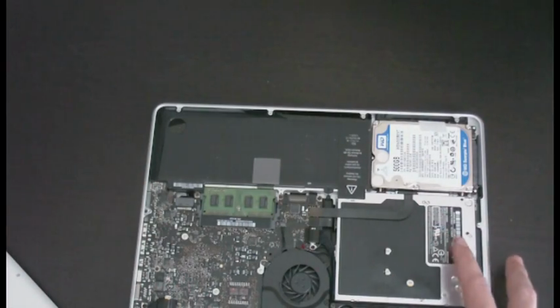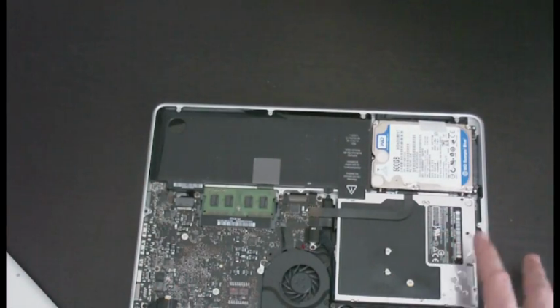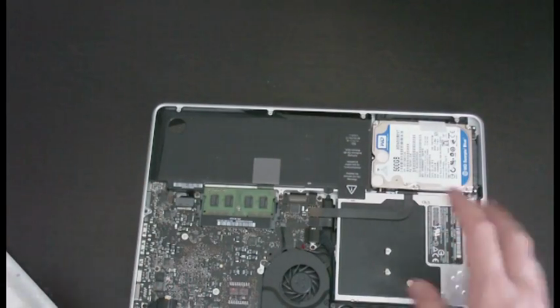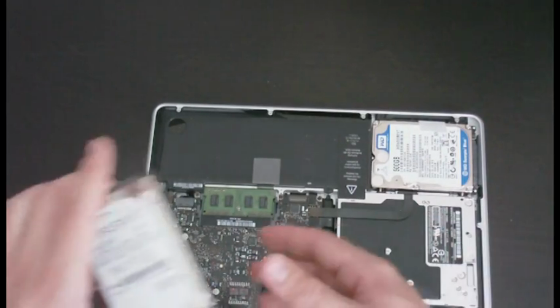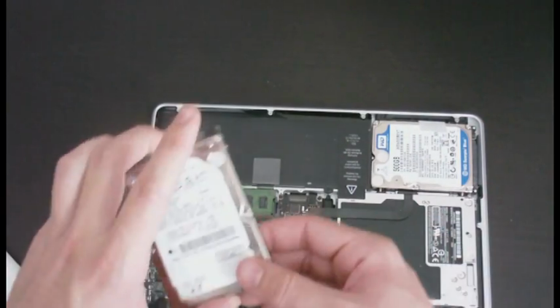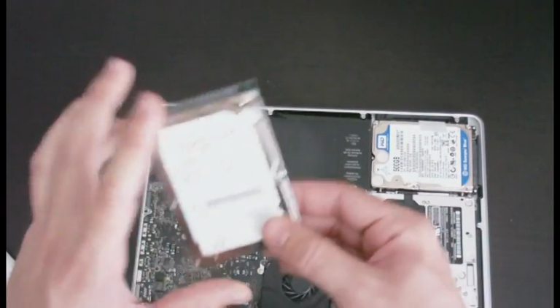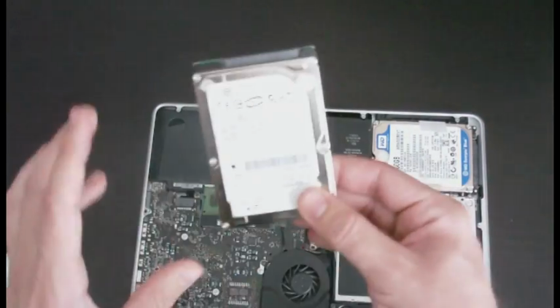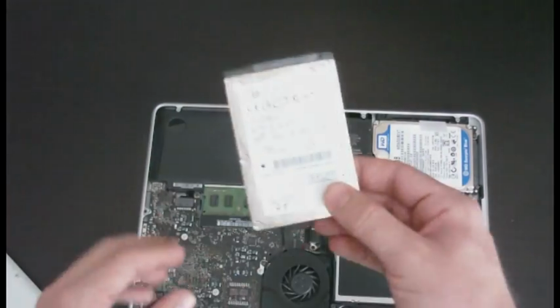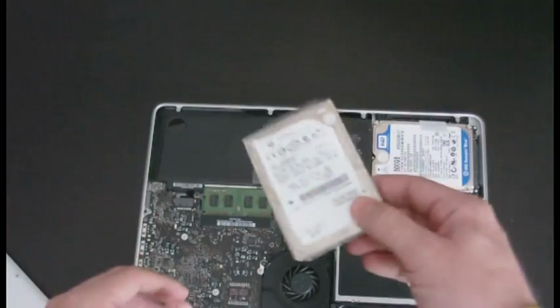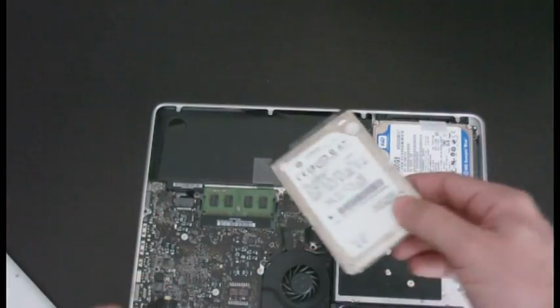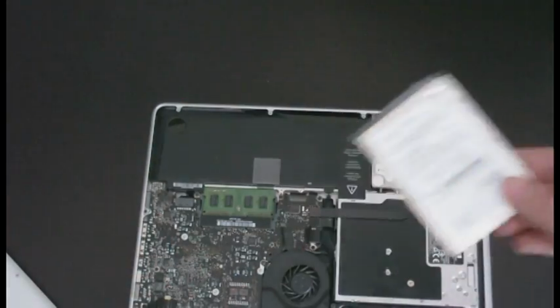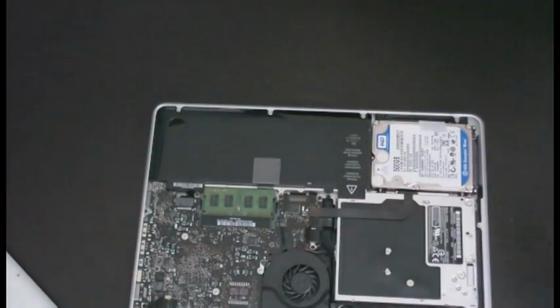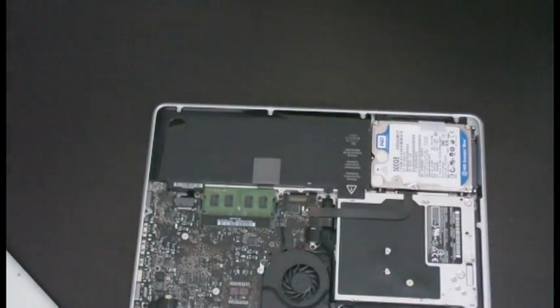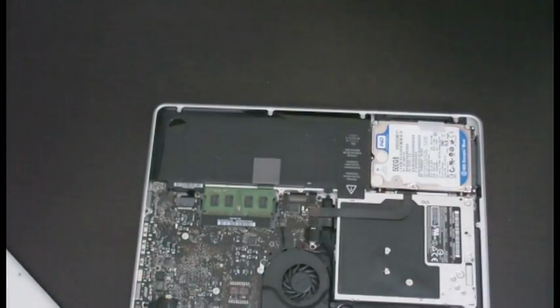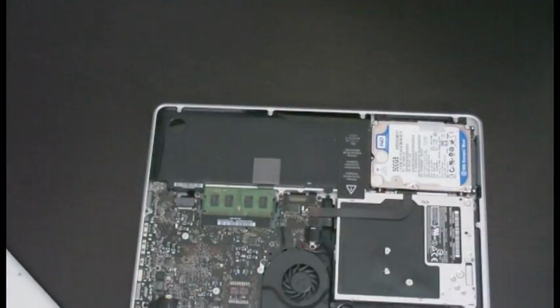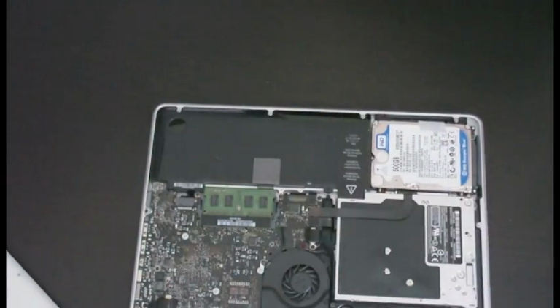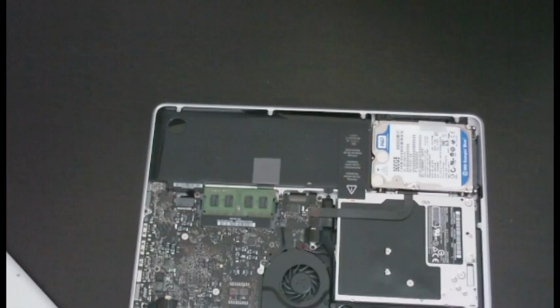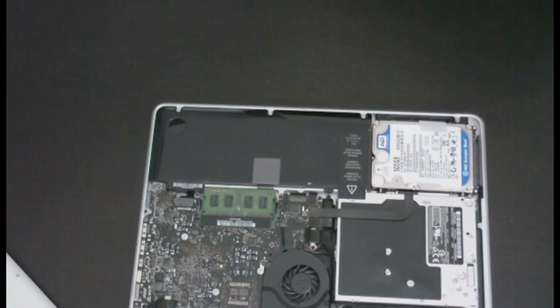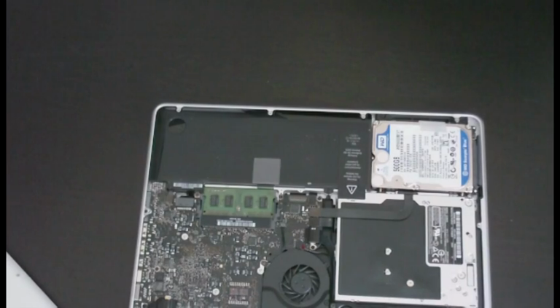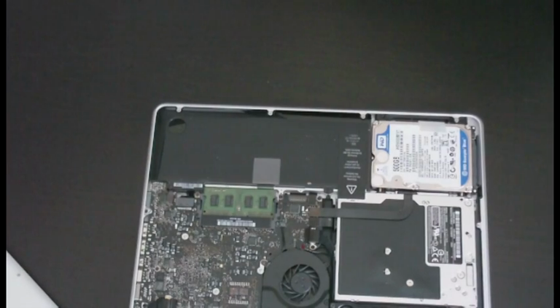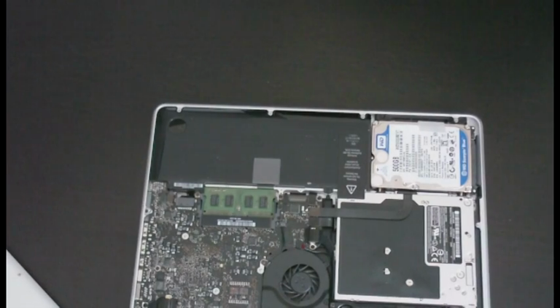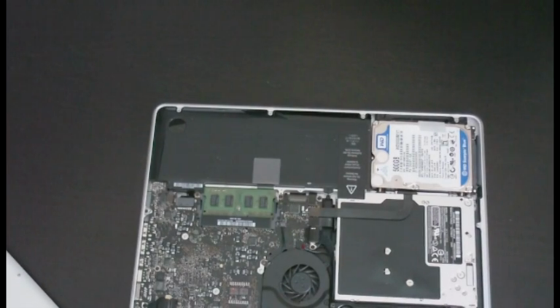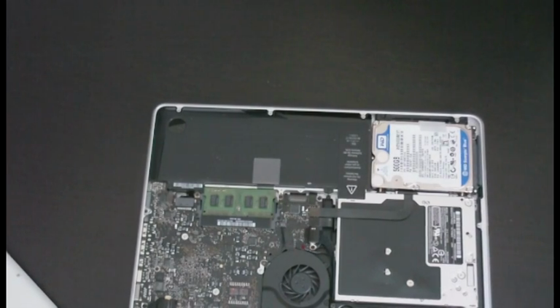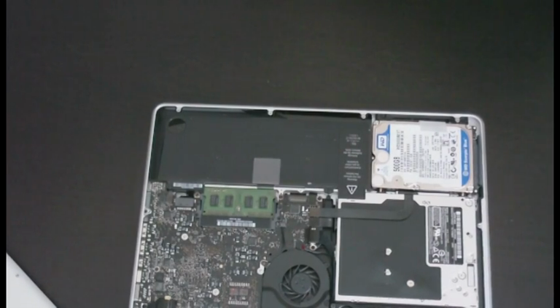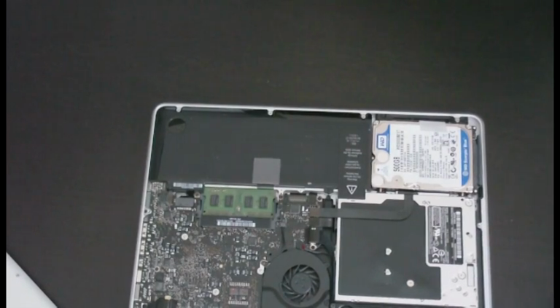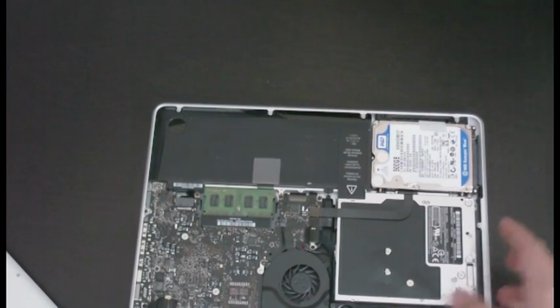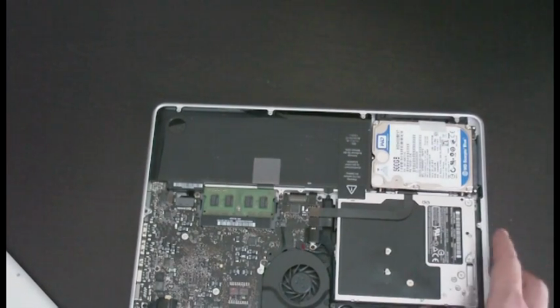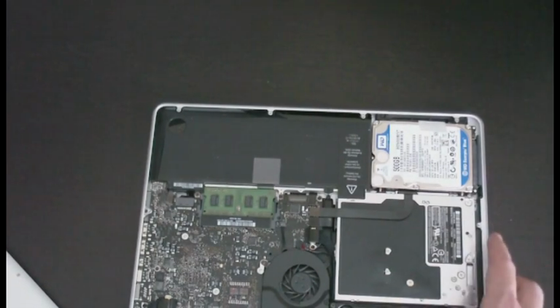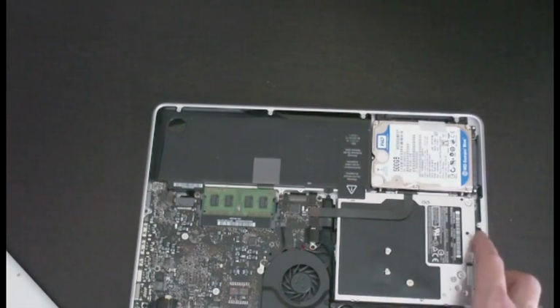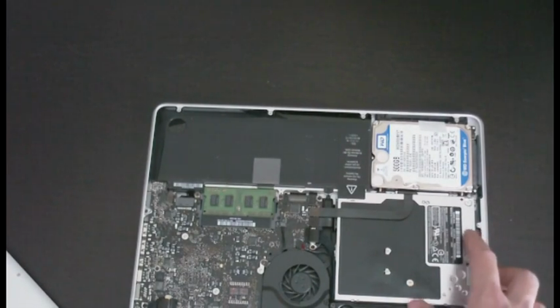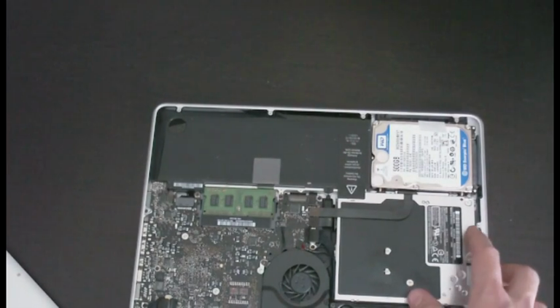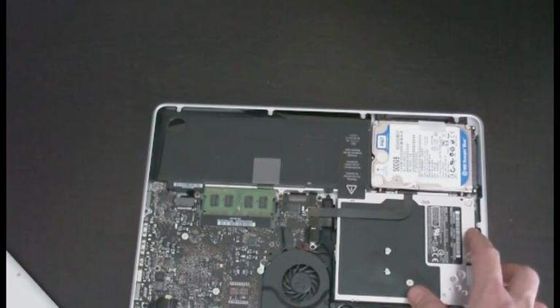Old drive is here and out. Now all we're going to do is put the bottom panel back on and we're done.